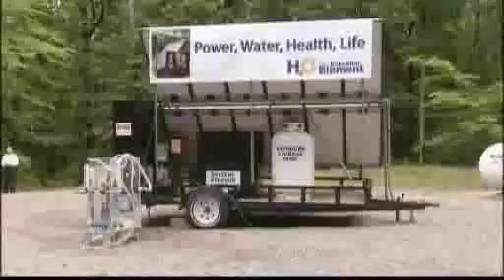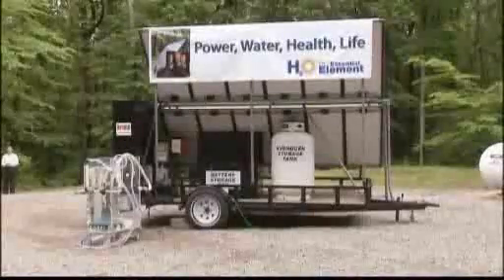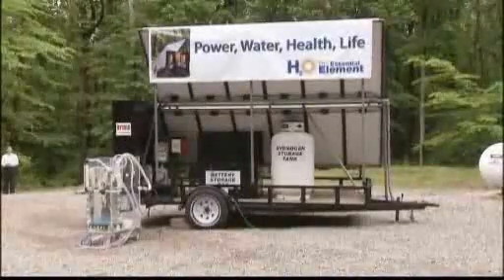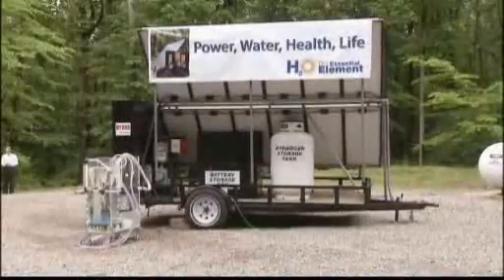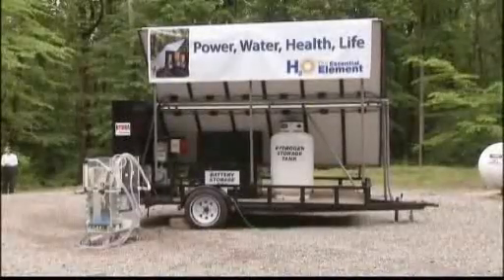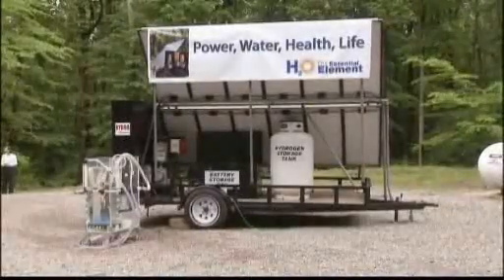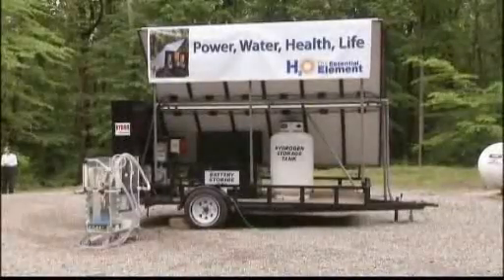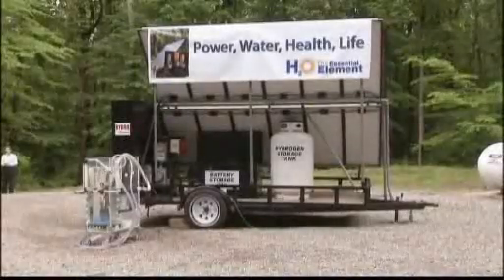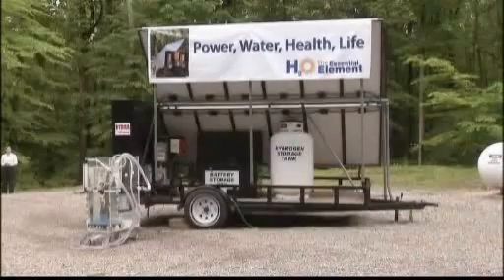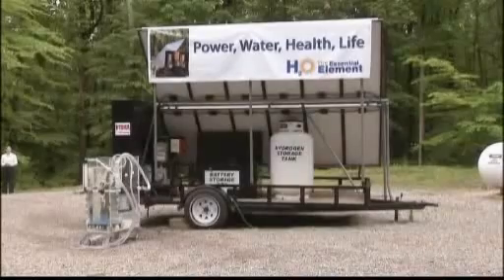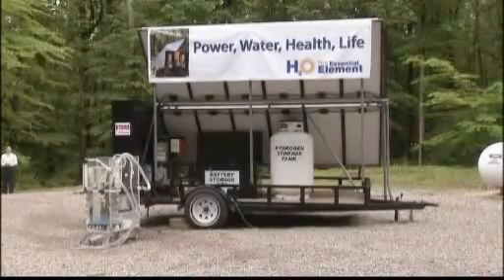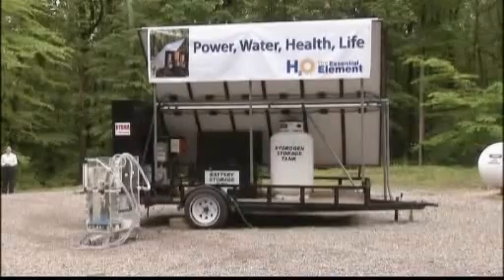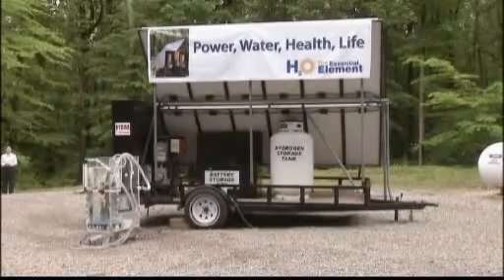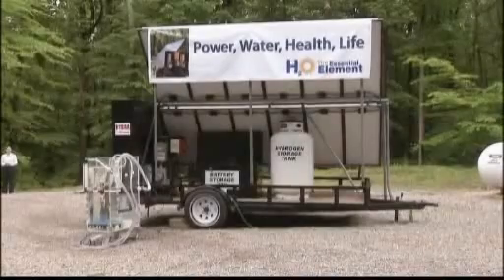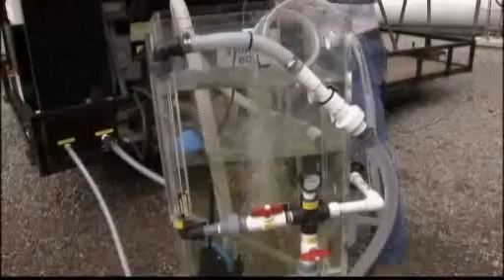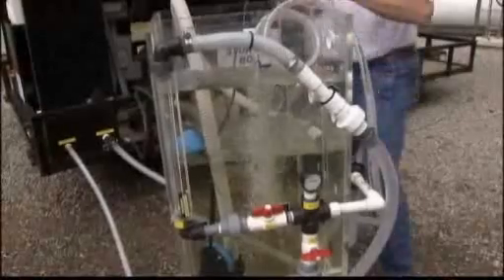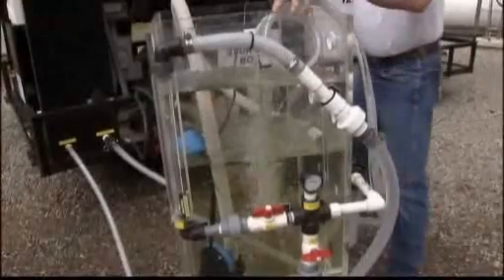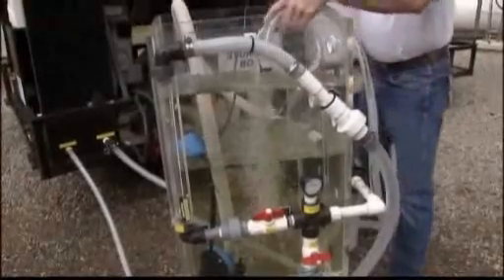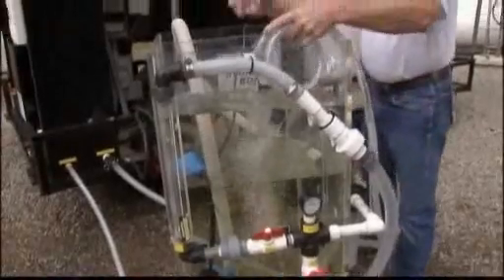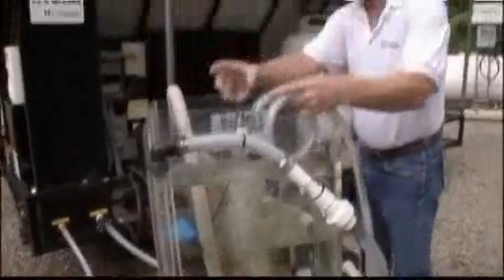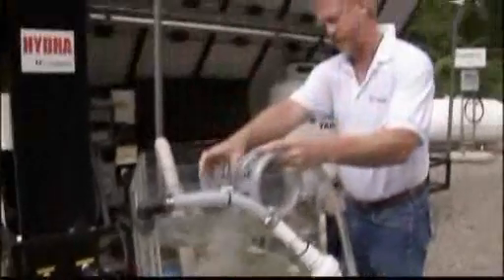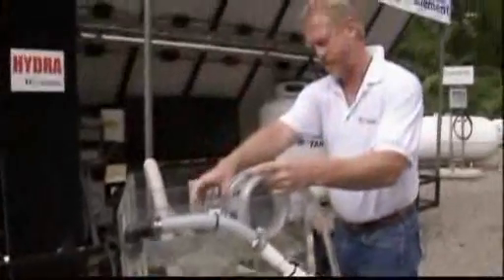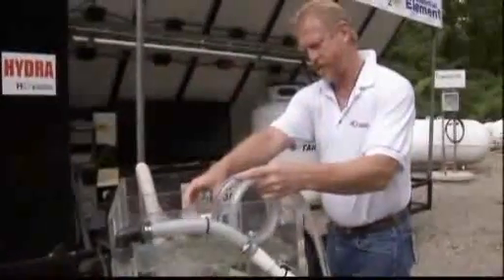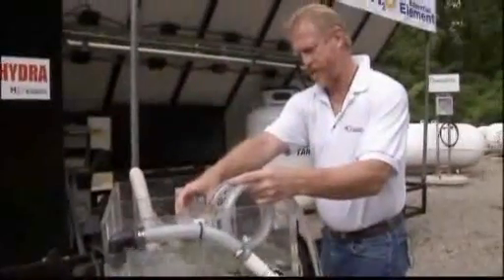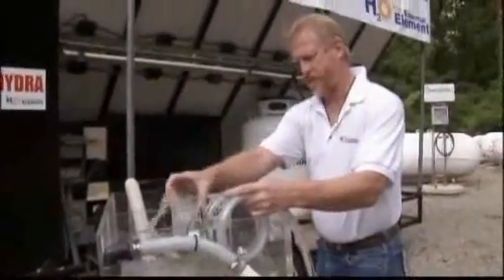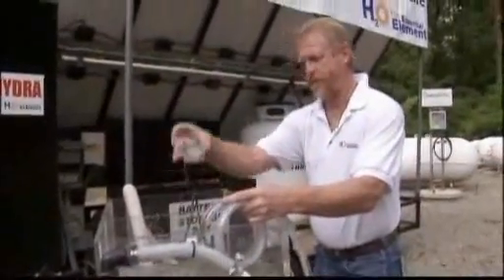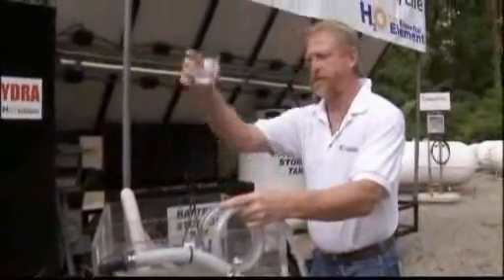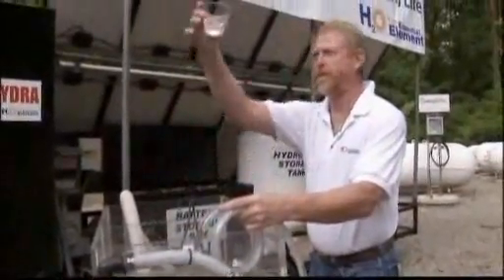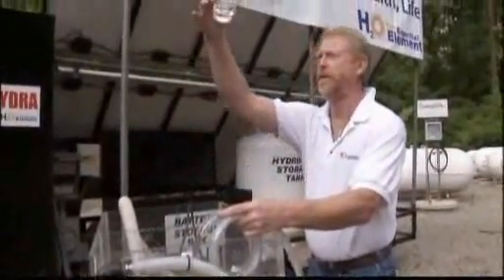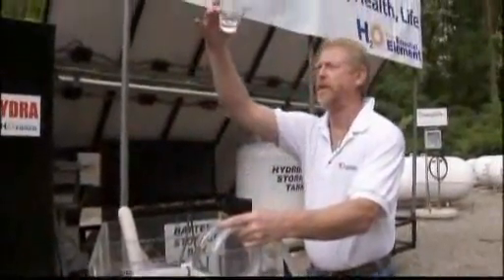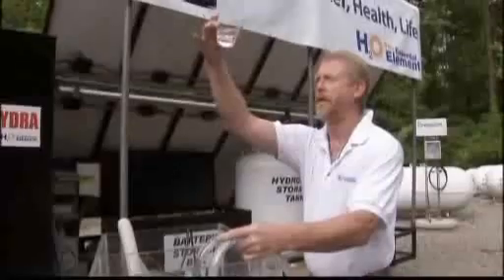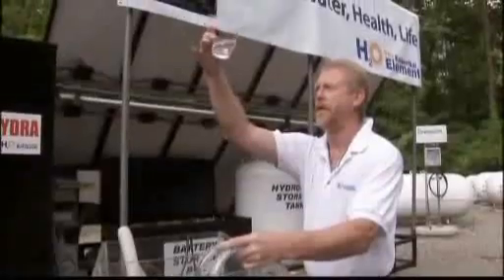The price tag on a Hydra unit? $95,000. Its developers say it's a small price to pay for the amount of good it can do.